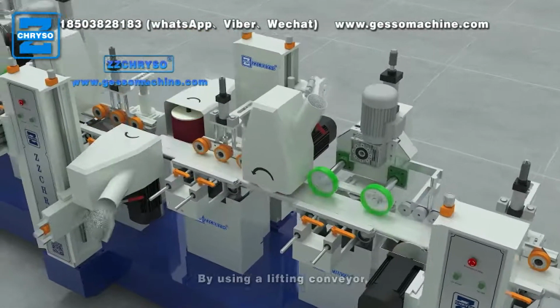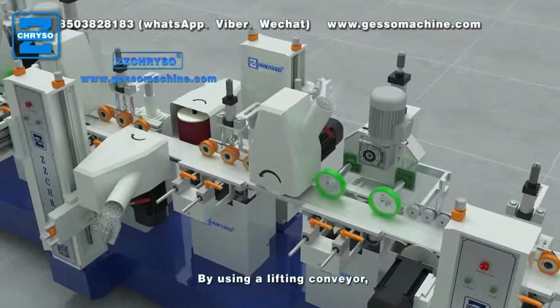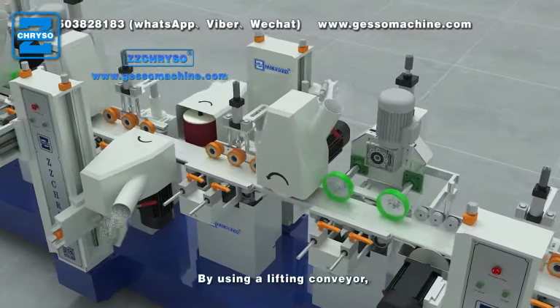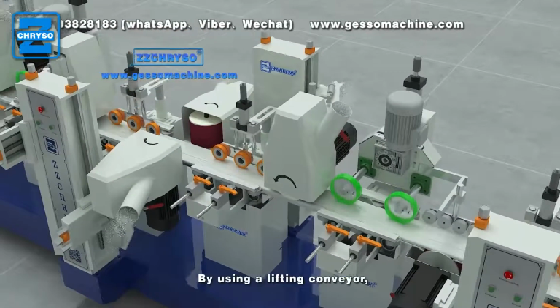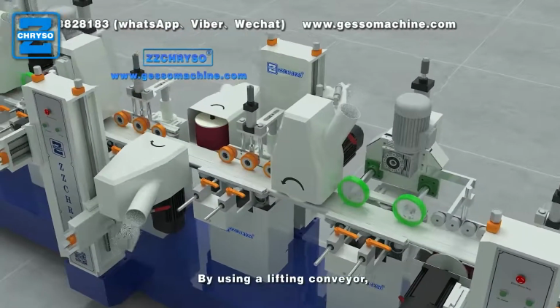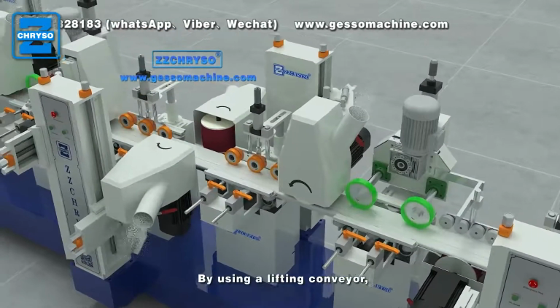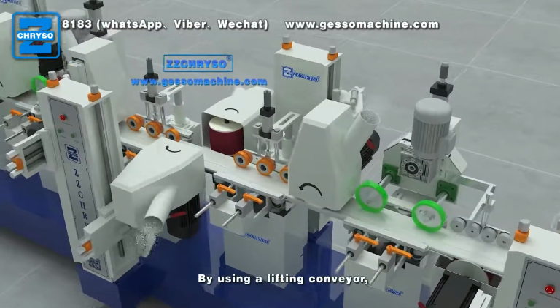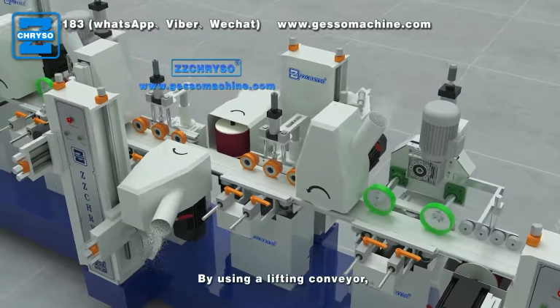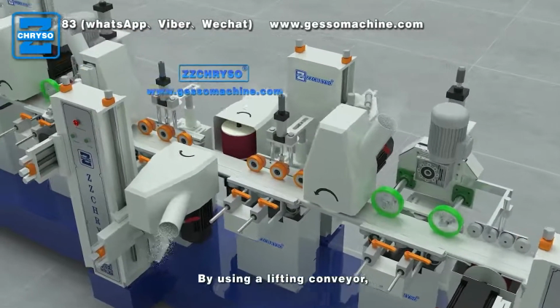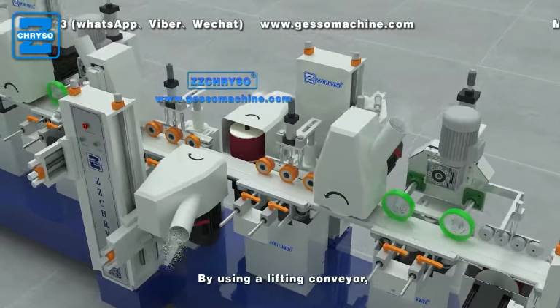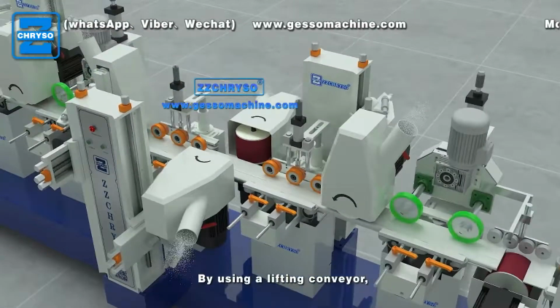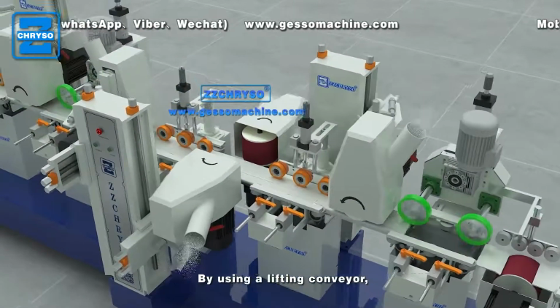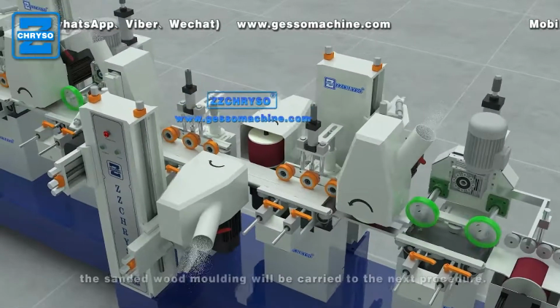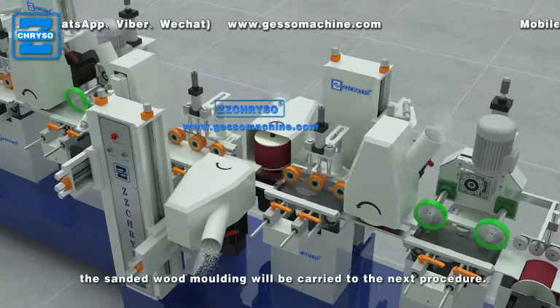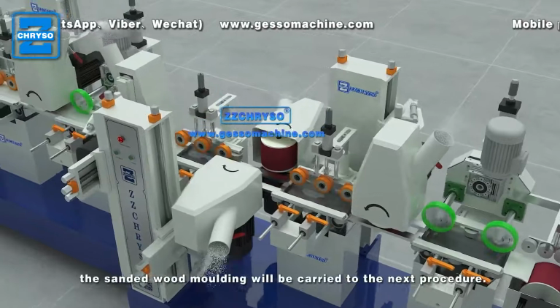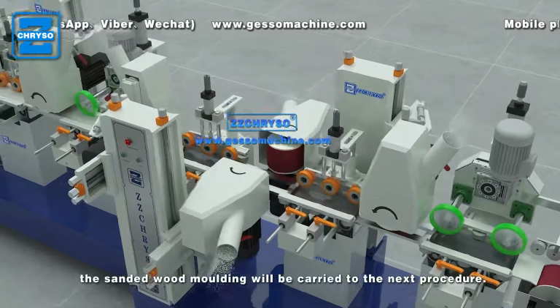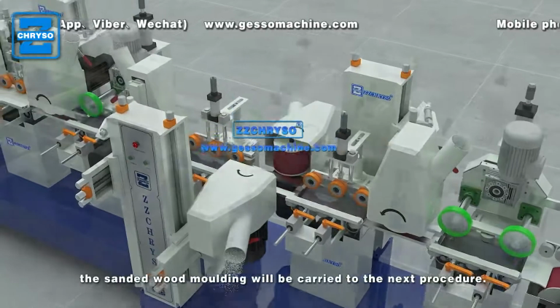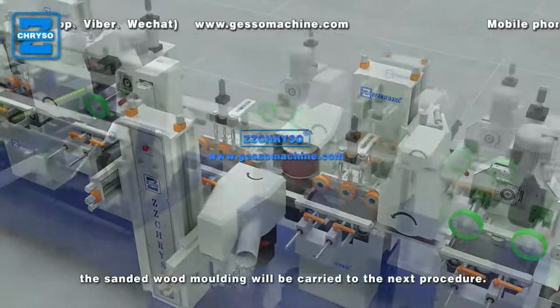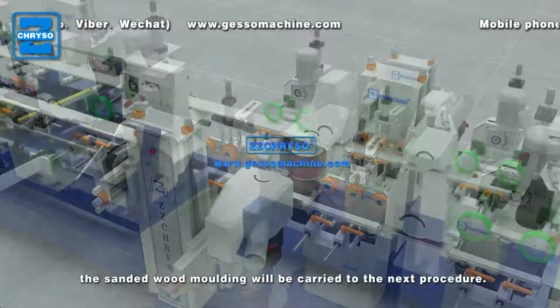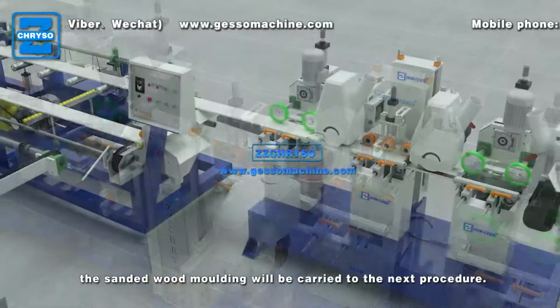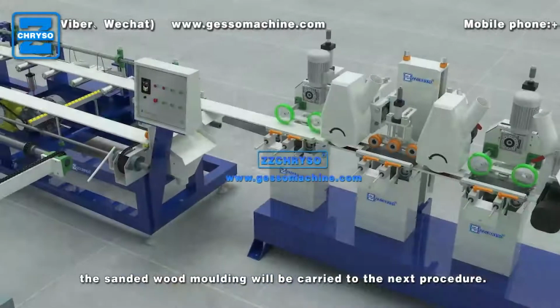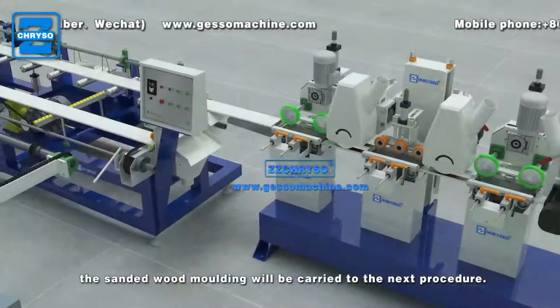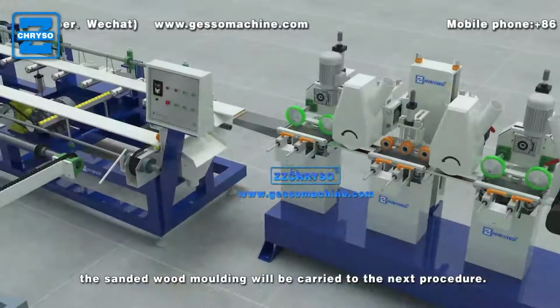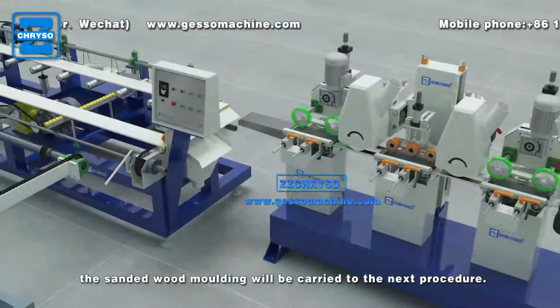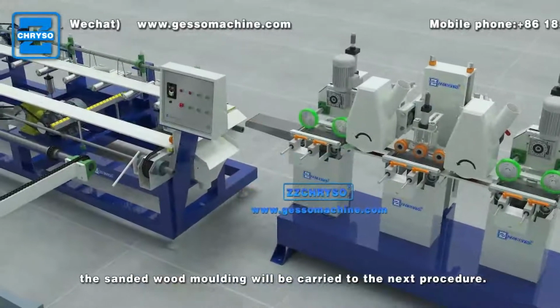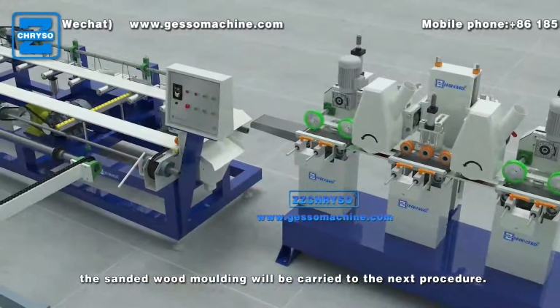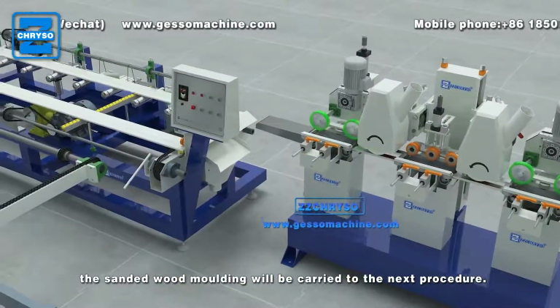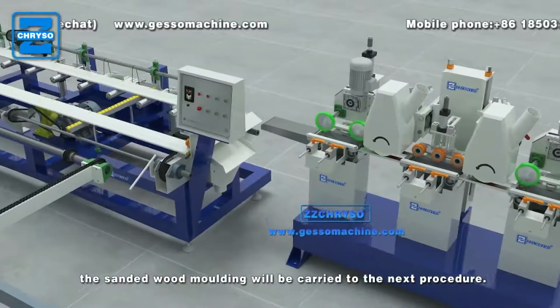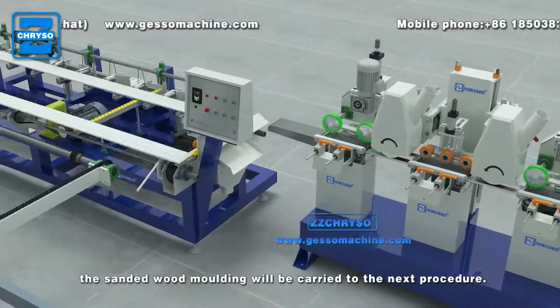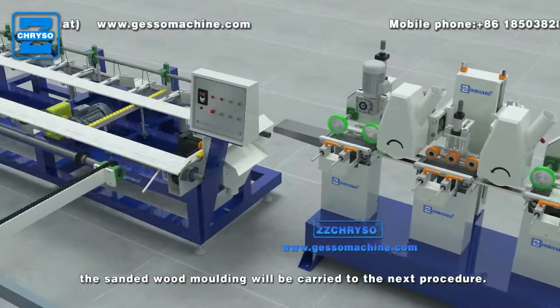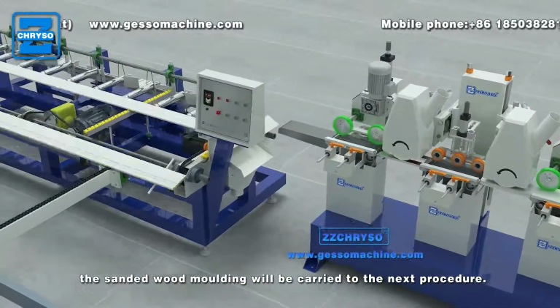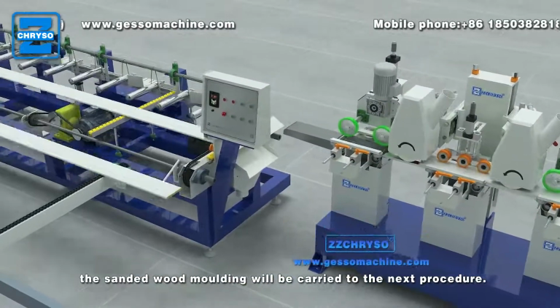By using a lifting conveyor, the sanded wood molding will be carried to the next procedure.